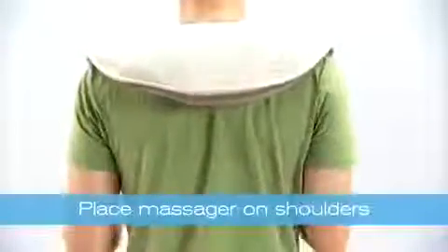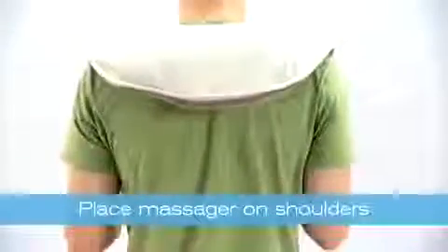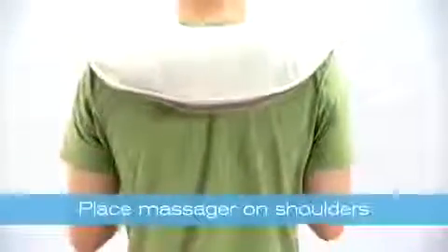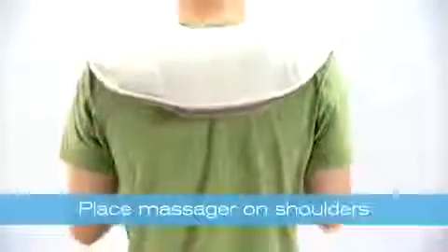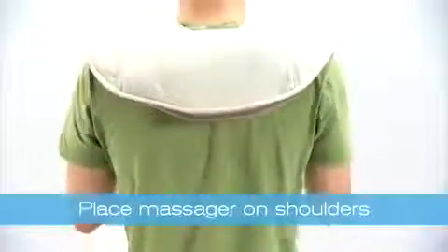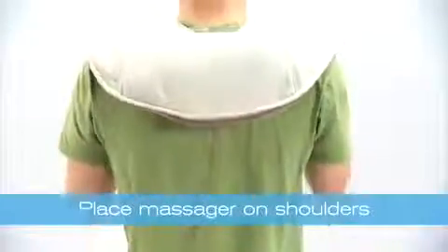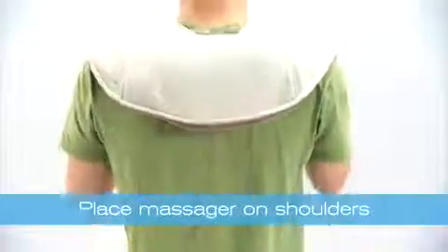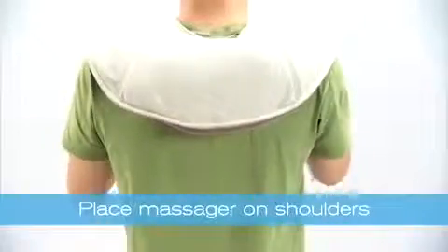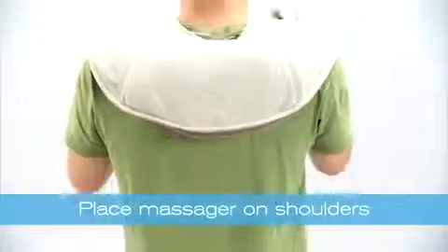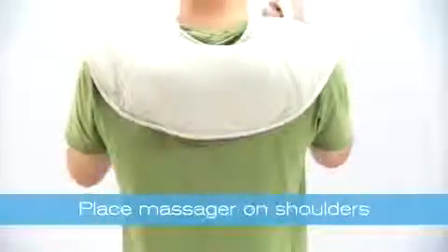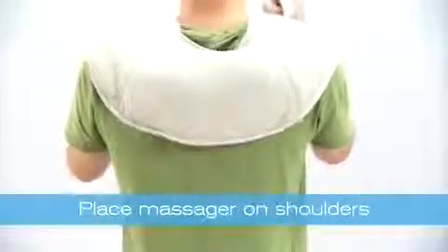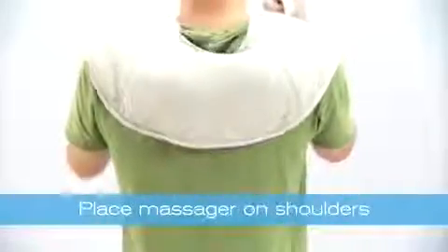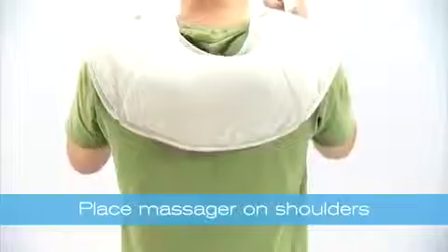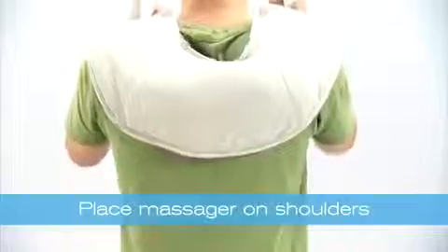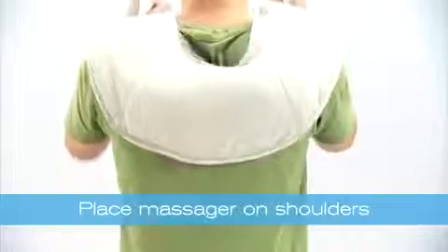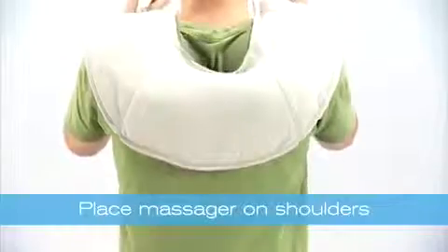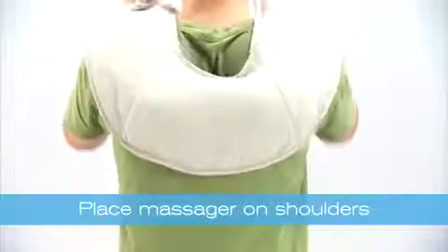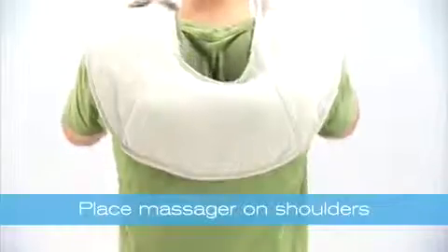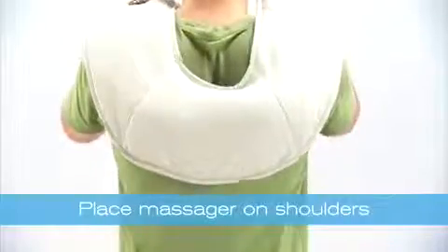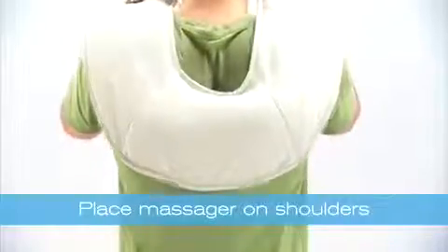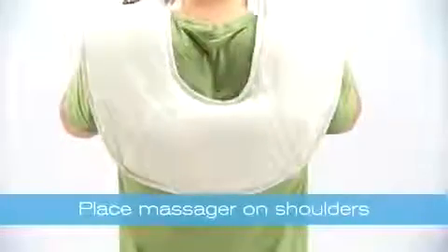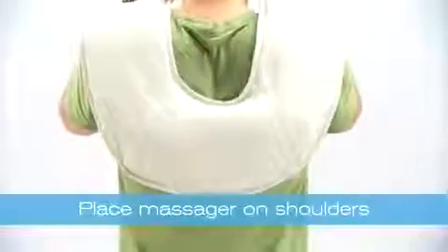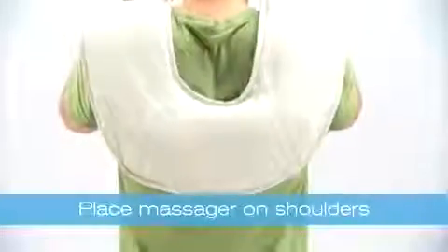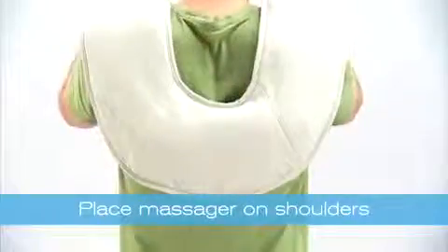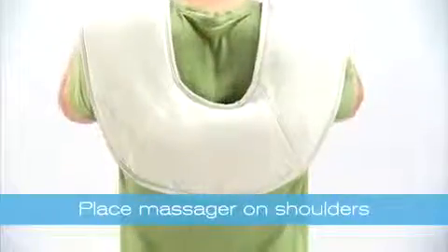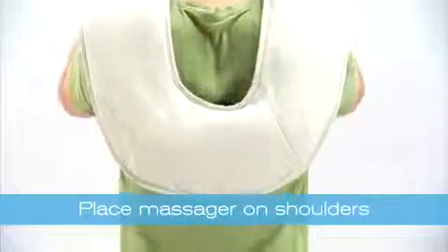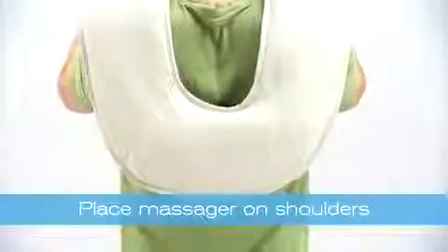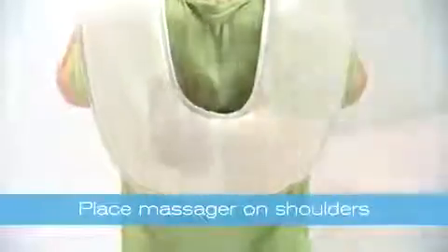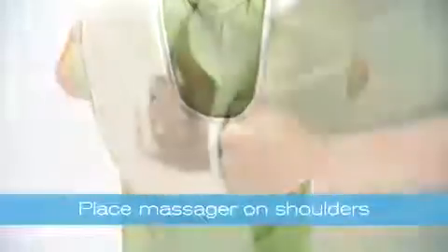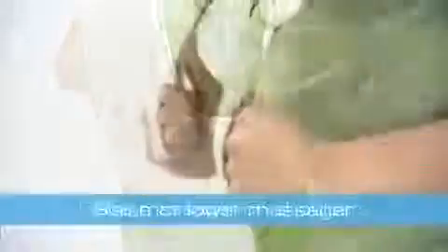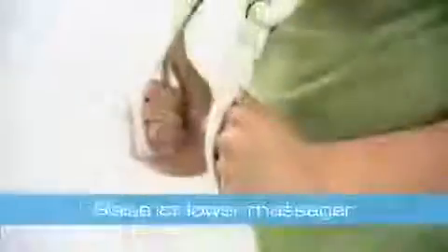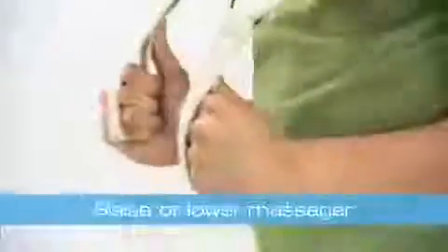Just place it around your shoulders and press the power button. It has a nice weight to it, so you don't need to press it to your back.